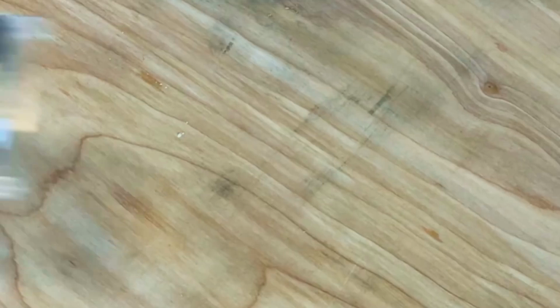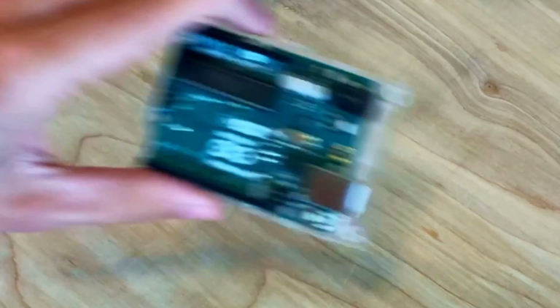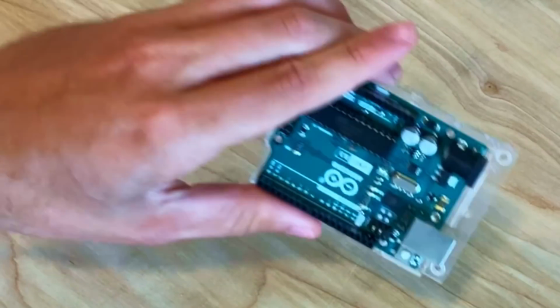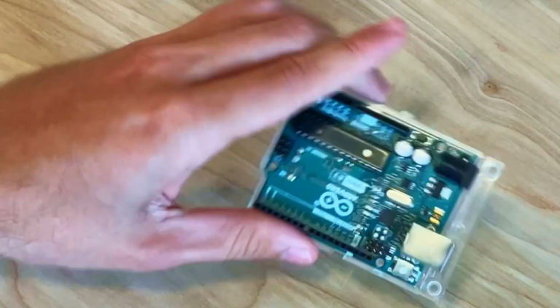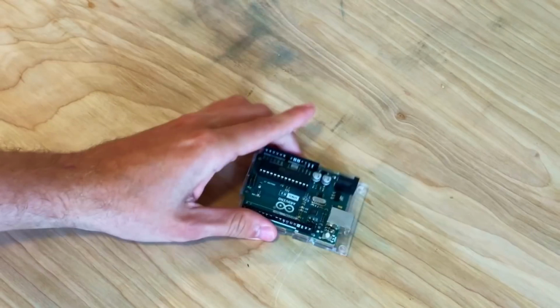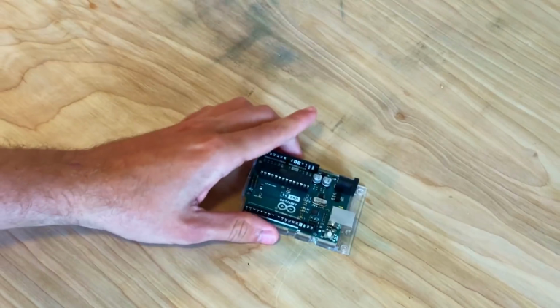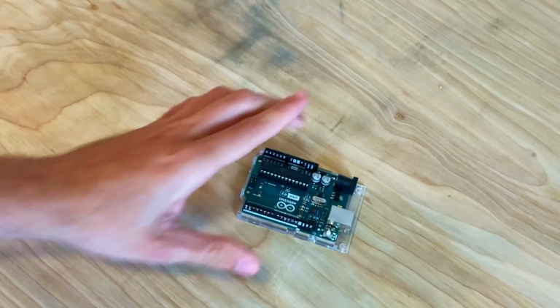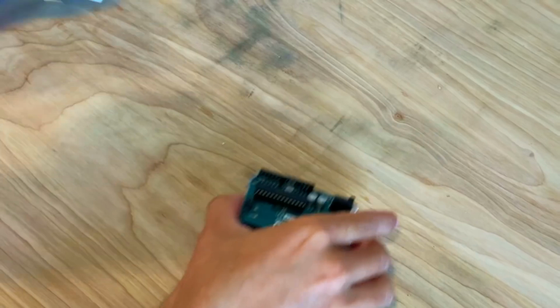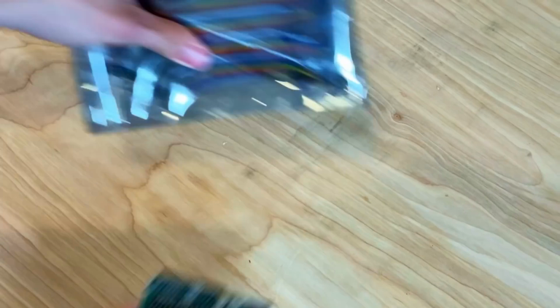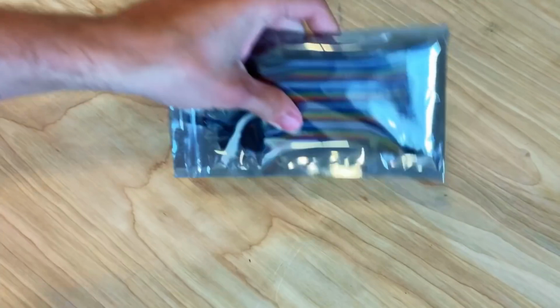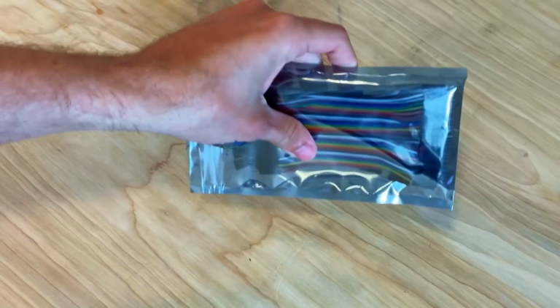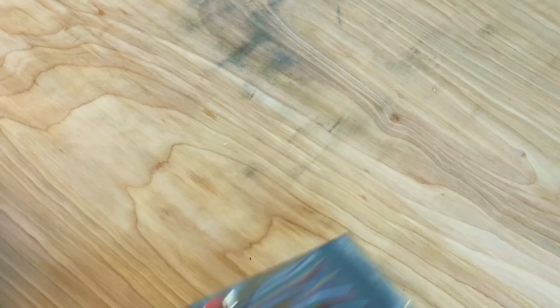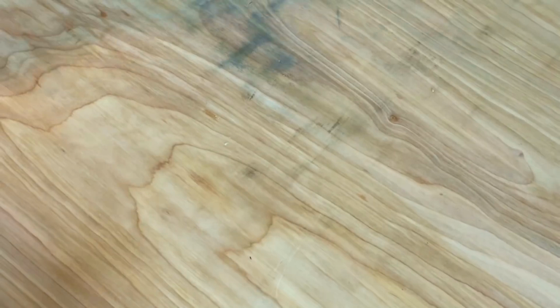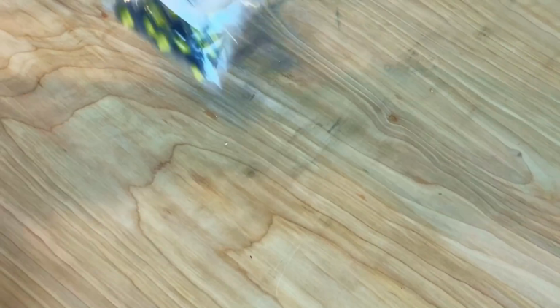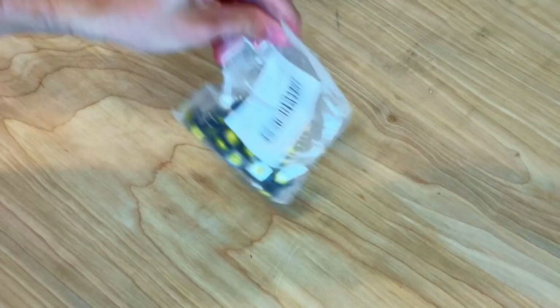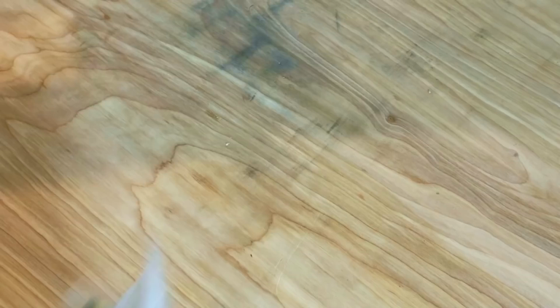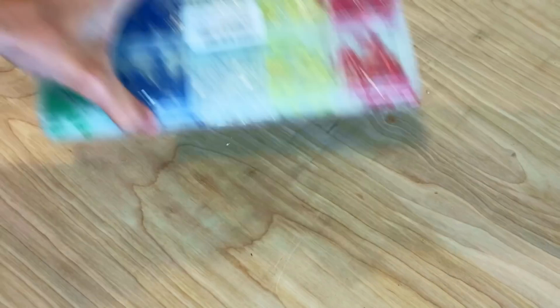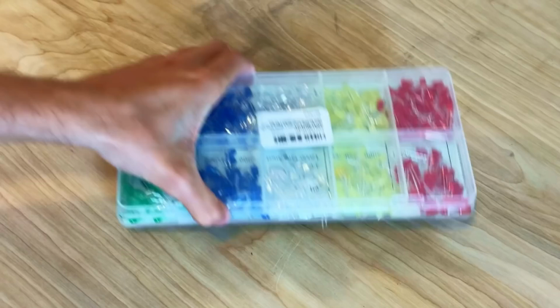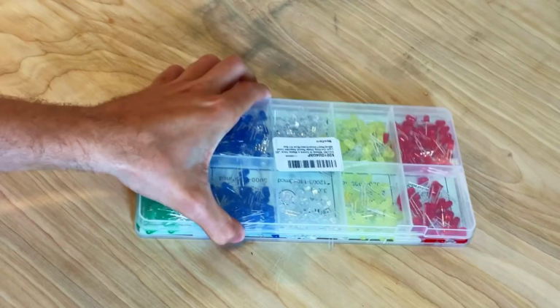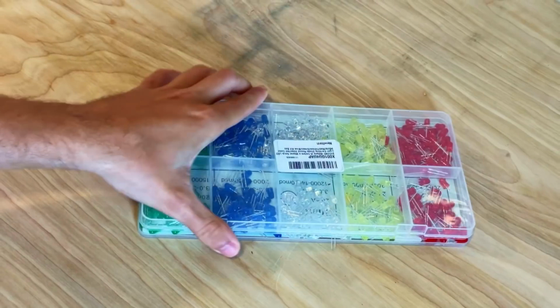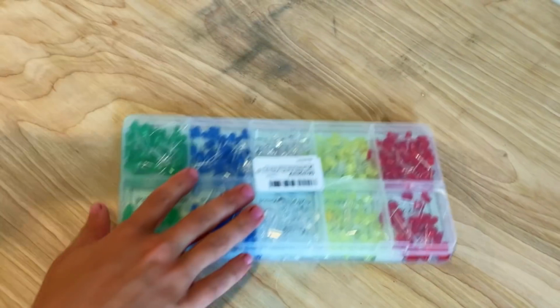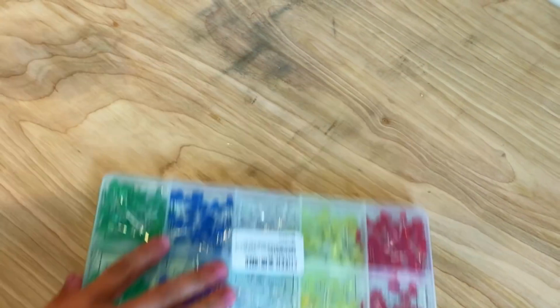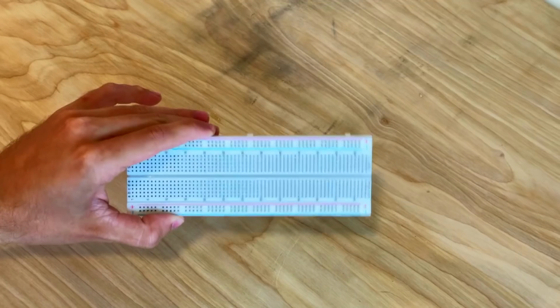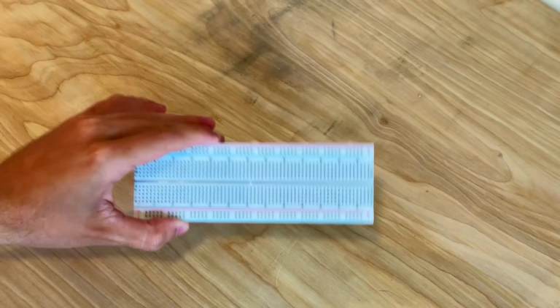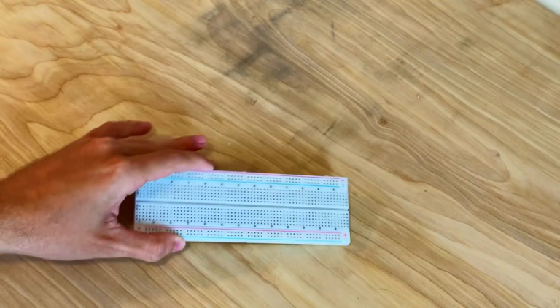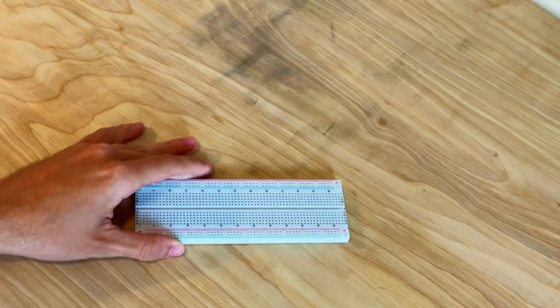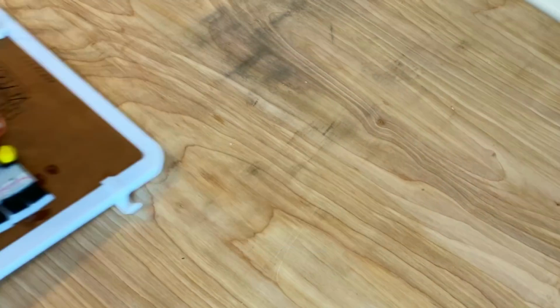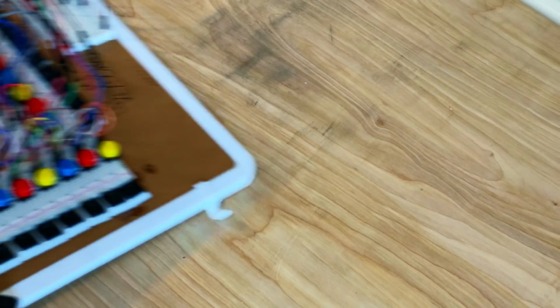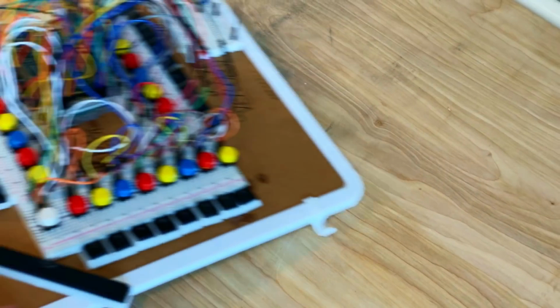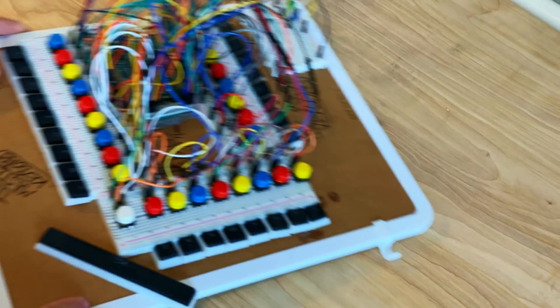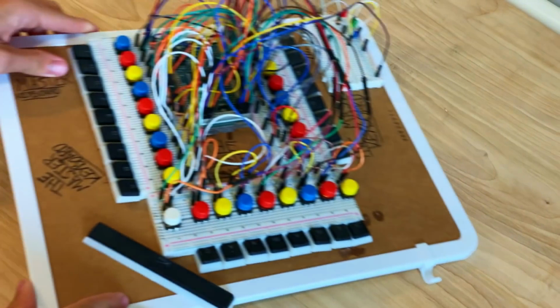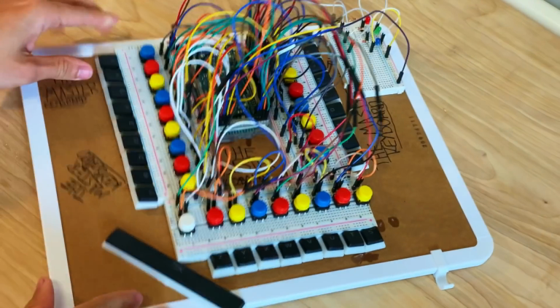Using an Arduino, some wire, buttons, LEDs, and breadboards, I created this keyboard.